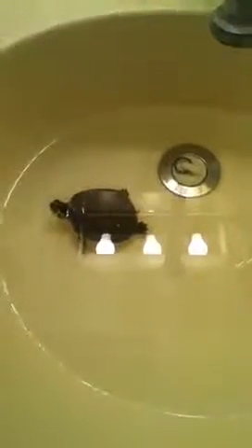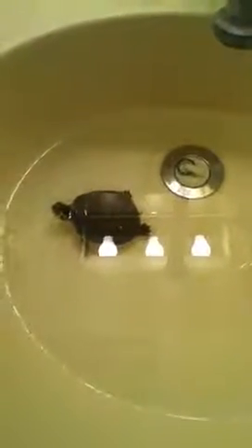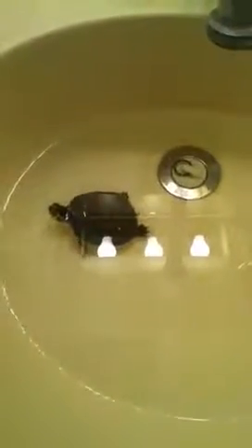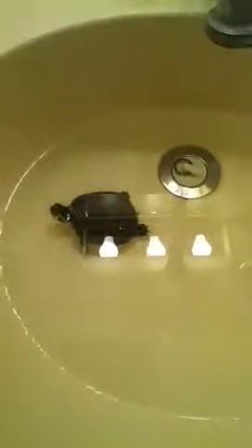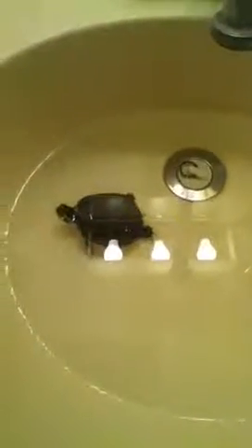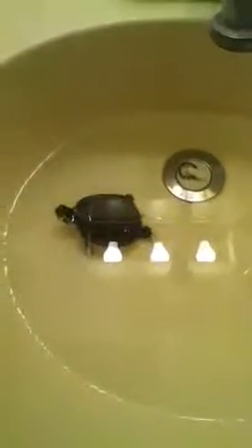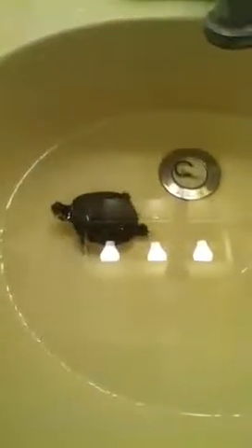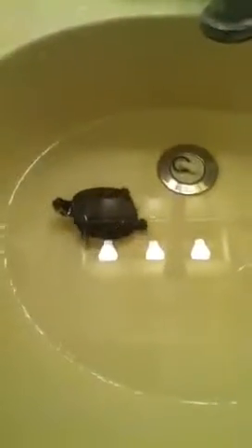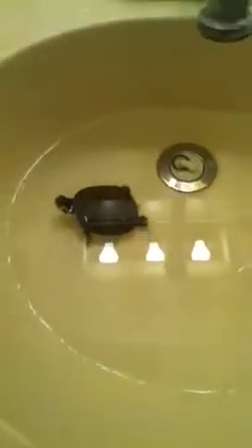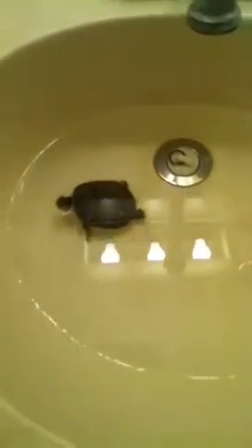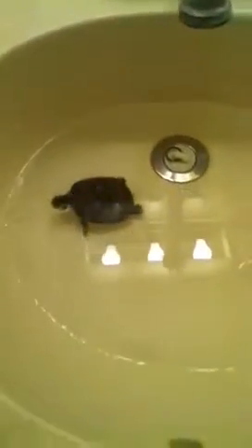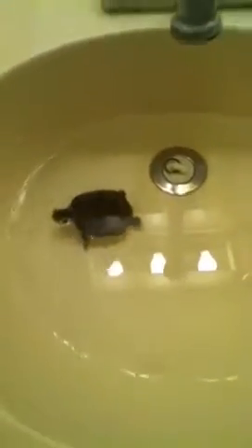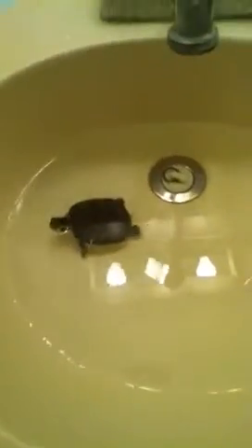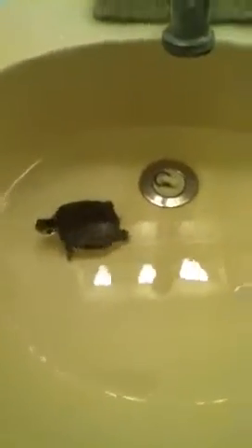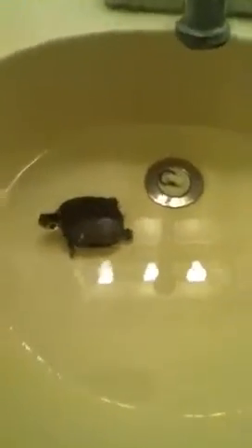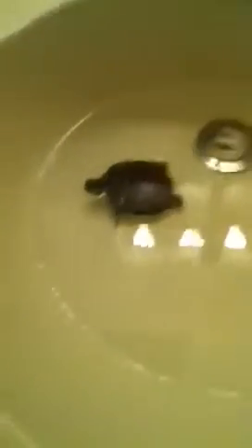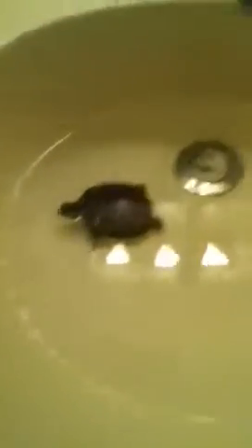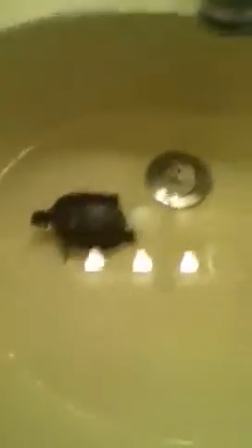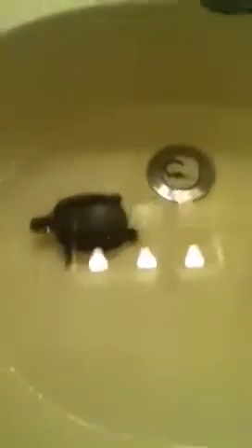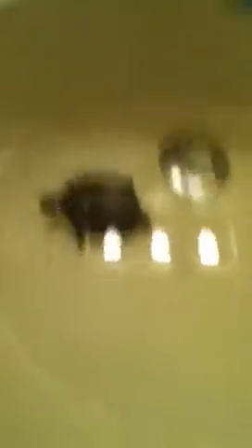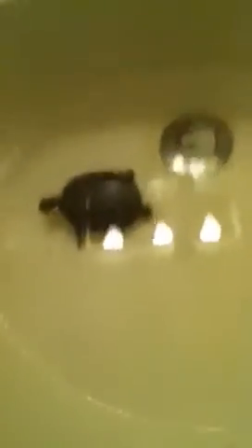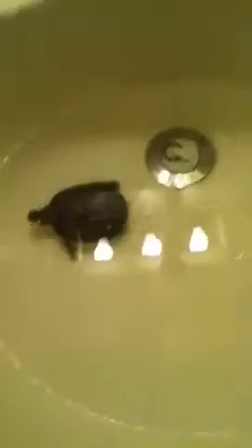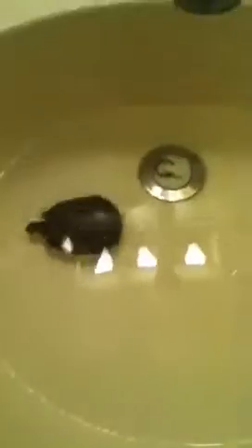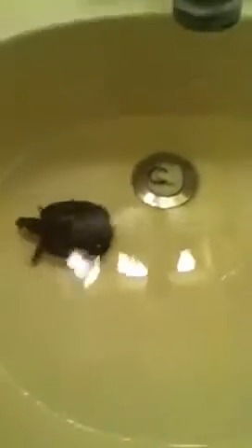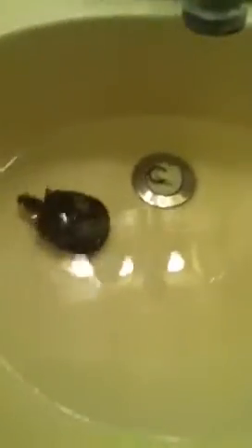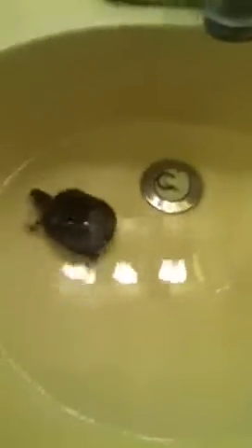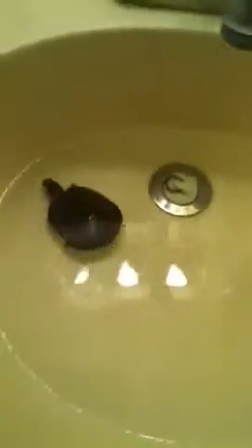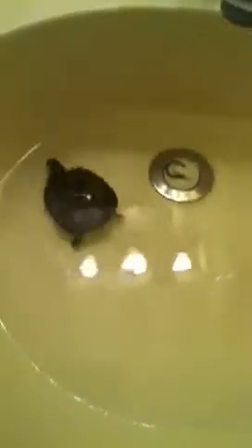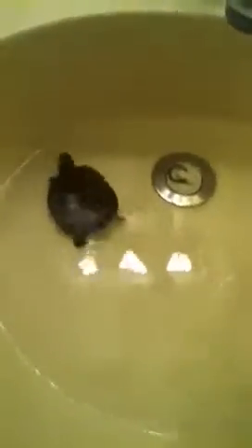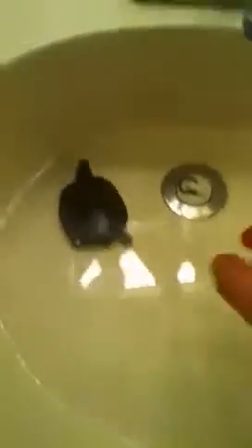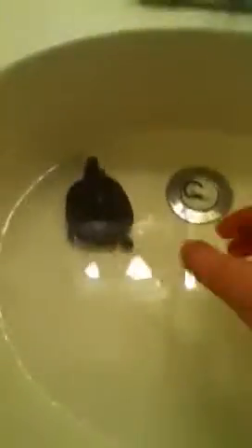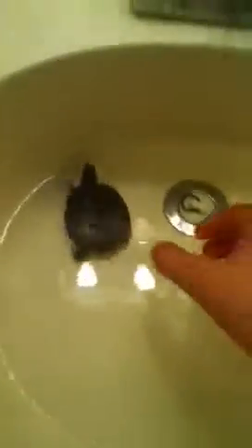Hey guys, sorry, I haven't made the video I planned for today. I just want to talk about my turtle.